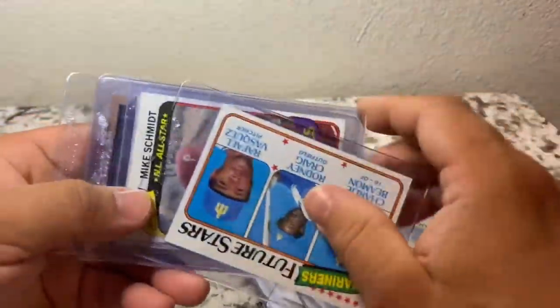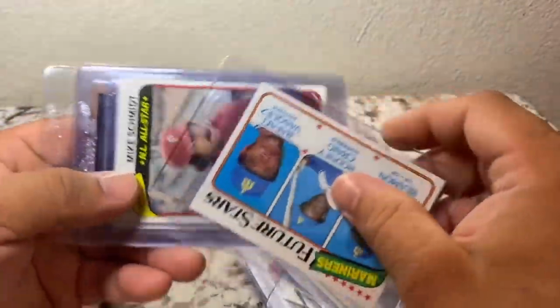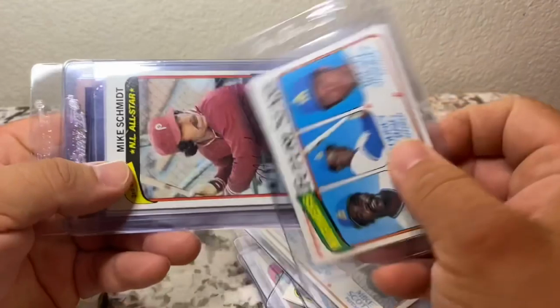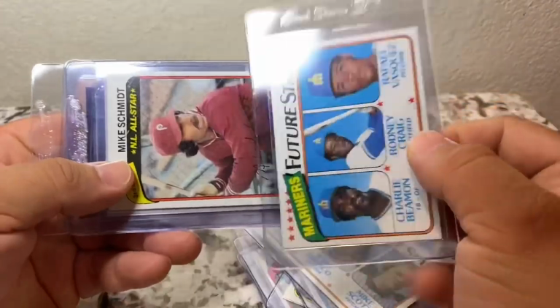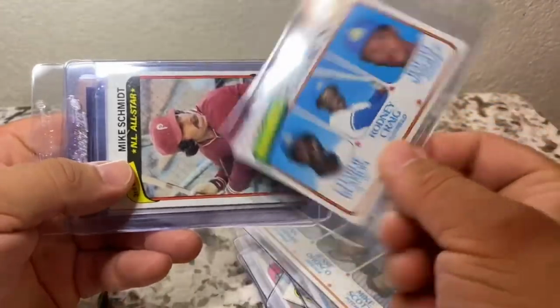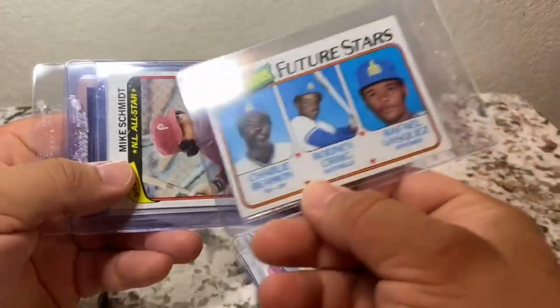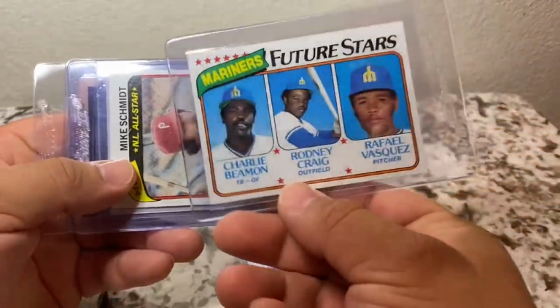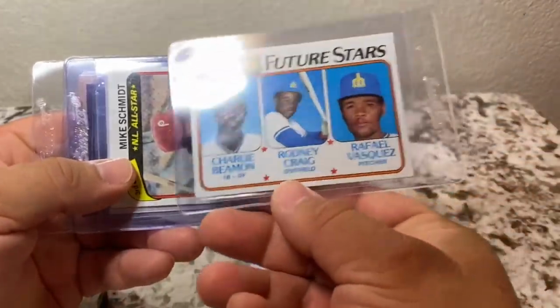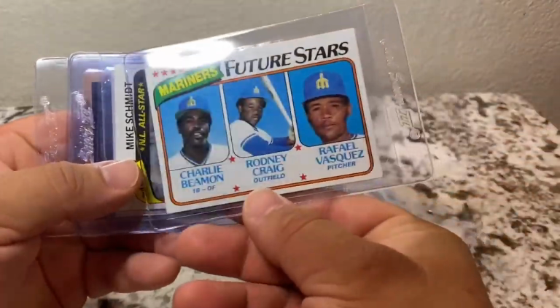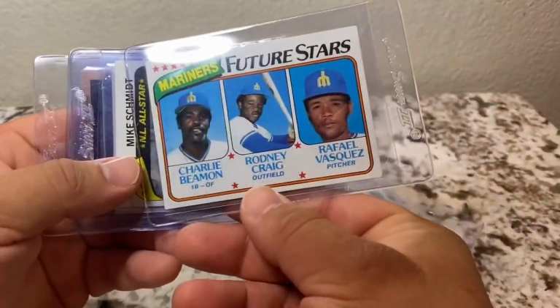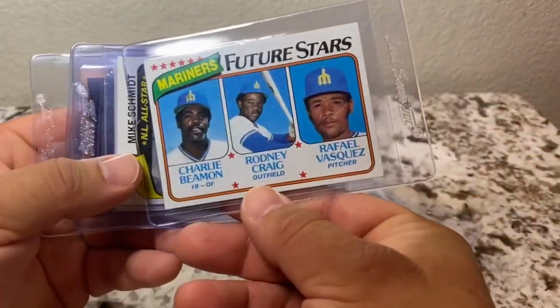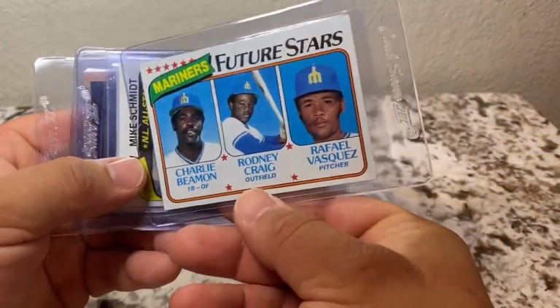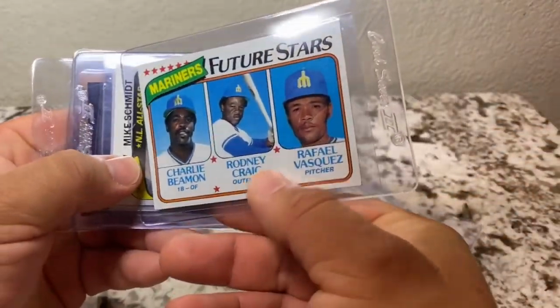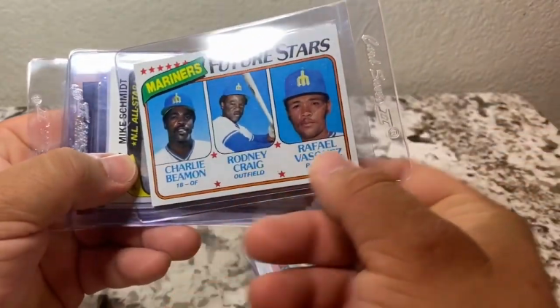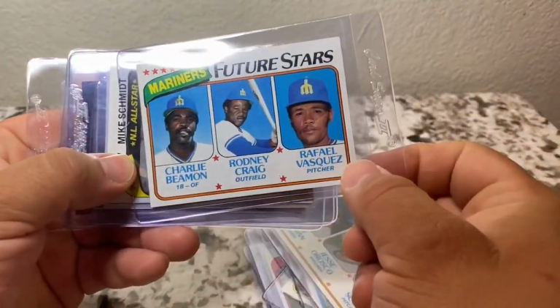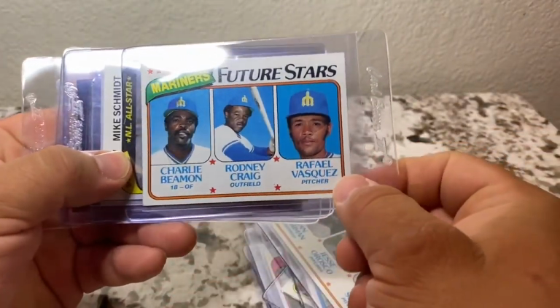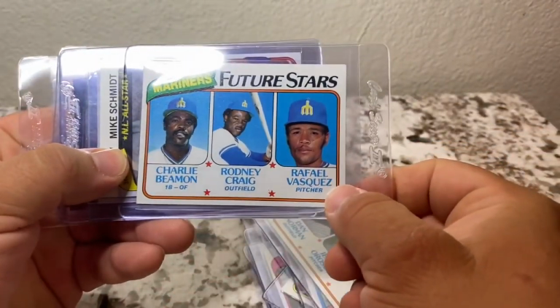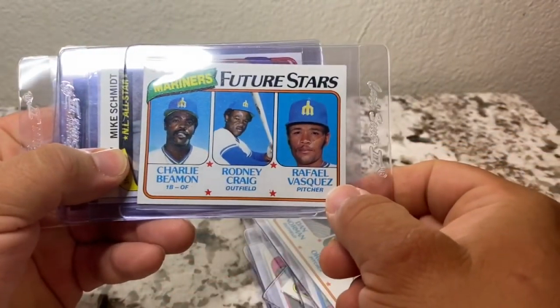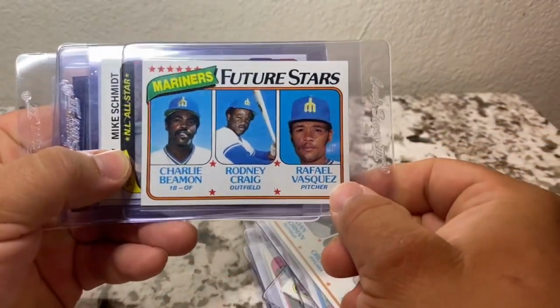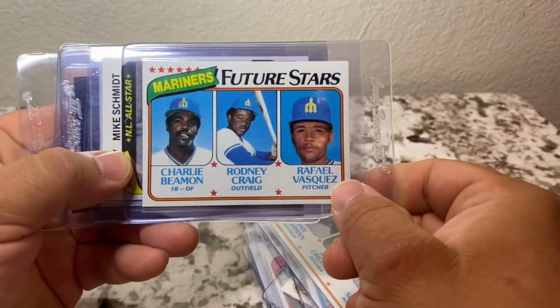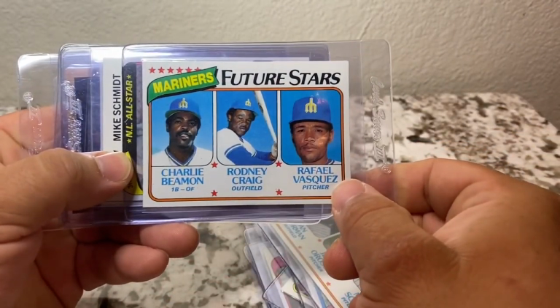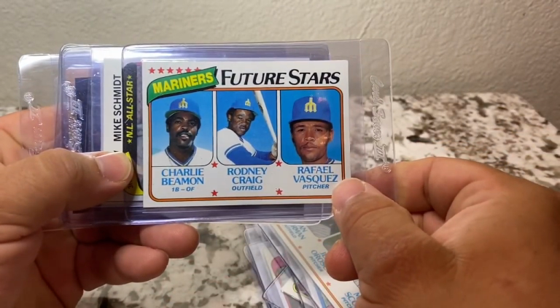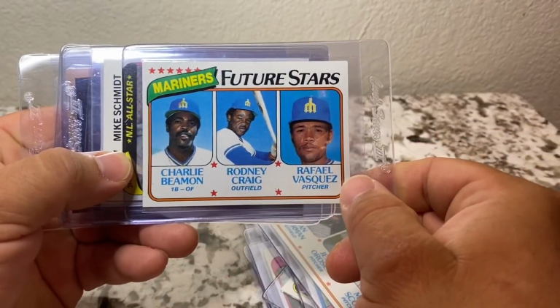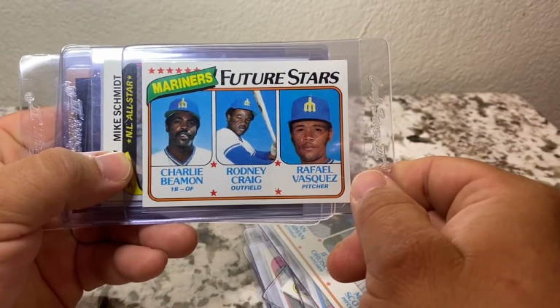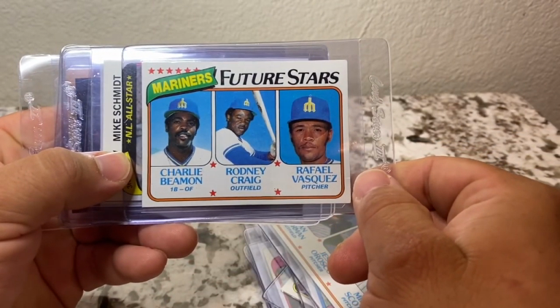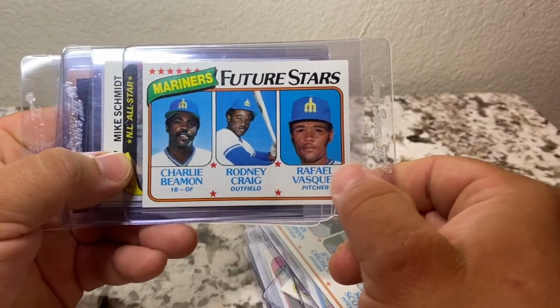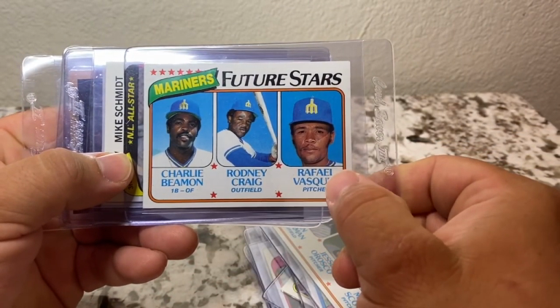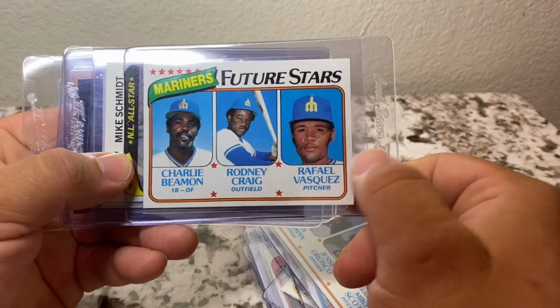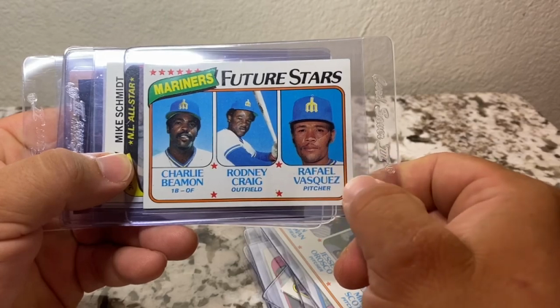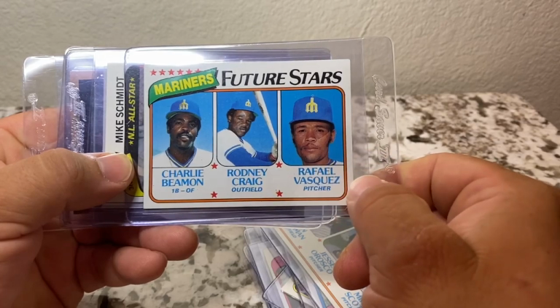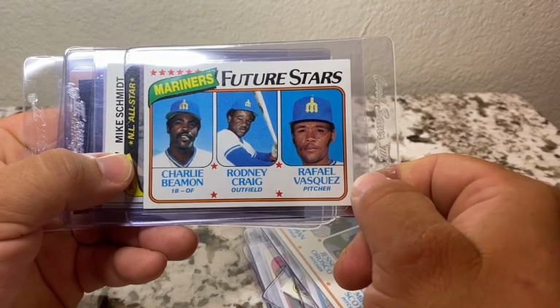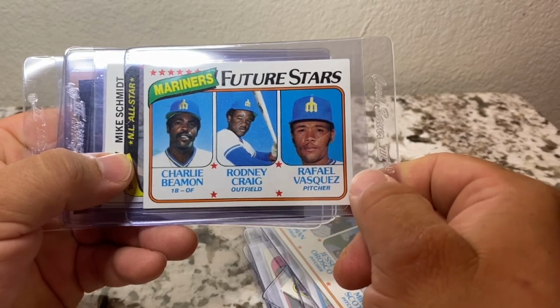Also a rookies card with Charlie Beeman, Rodney Craig, and Rafael Vasquez.